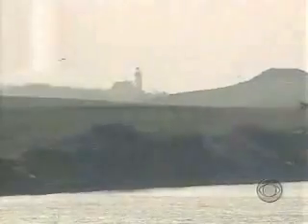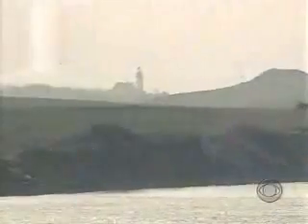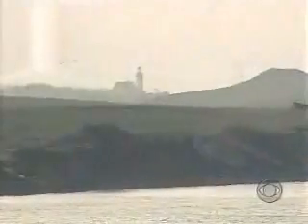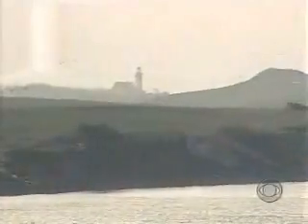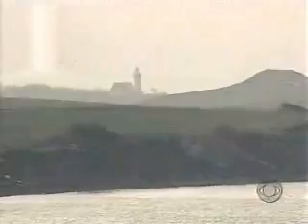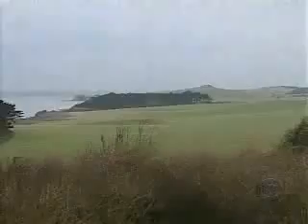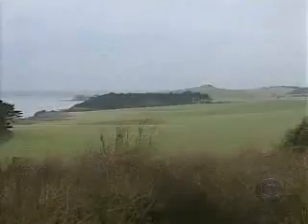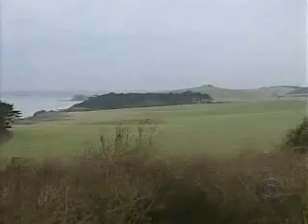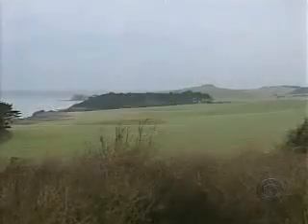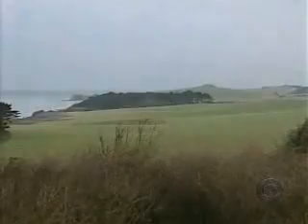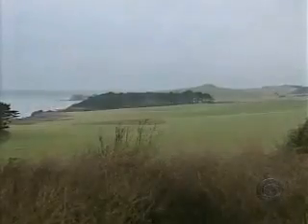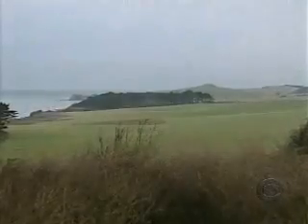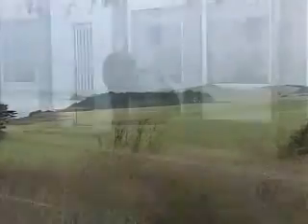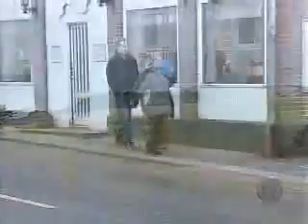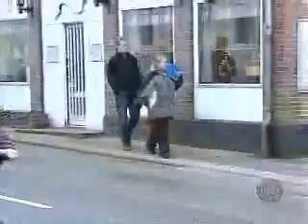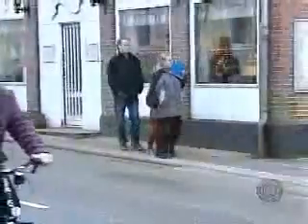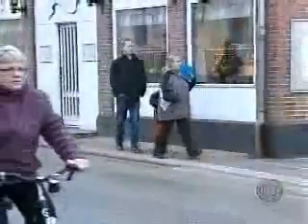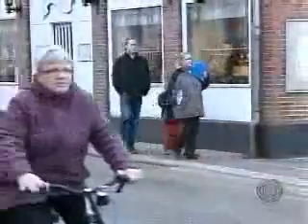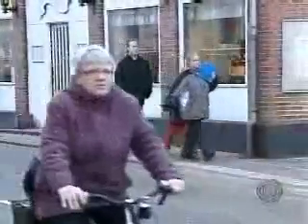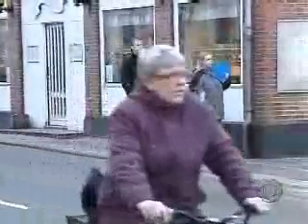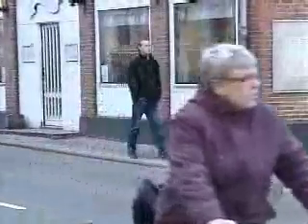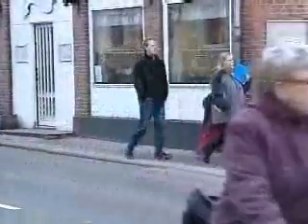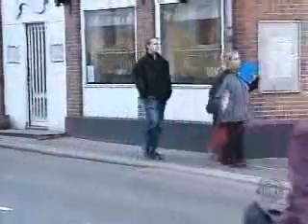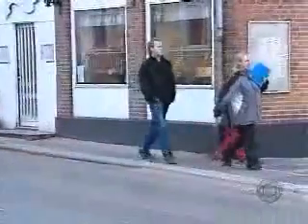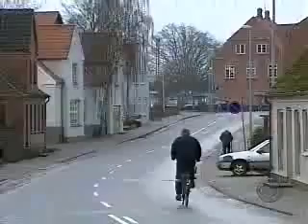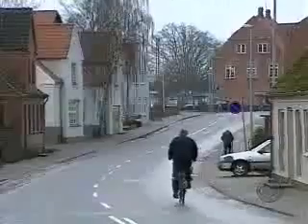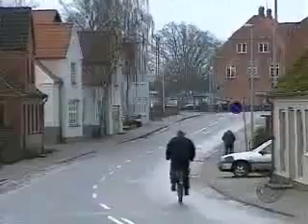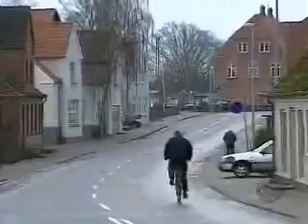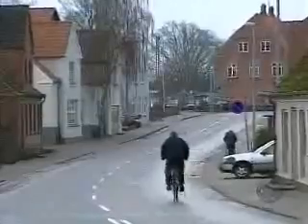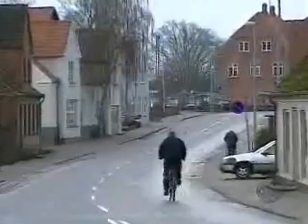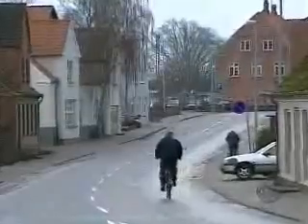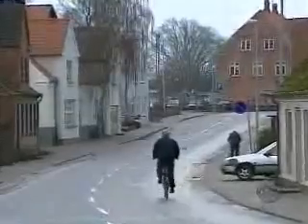Samsø. Area: about 40 square miles. Permanent population: about 4,000. All of them living a green dream.